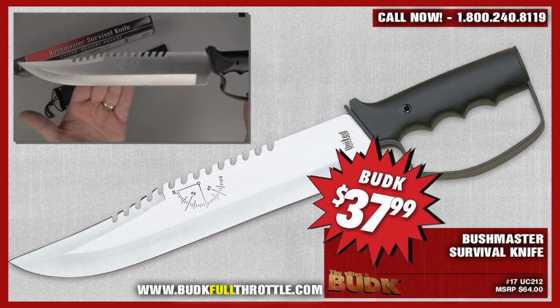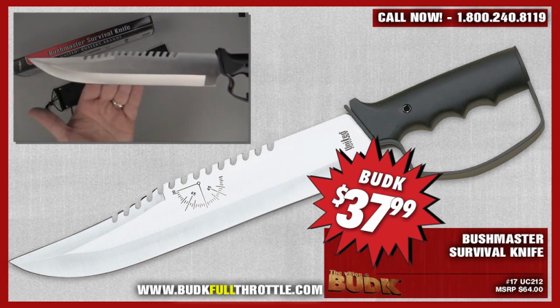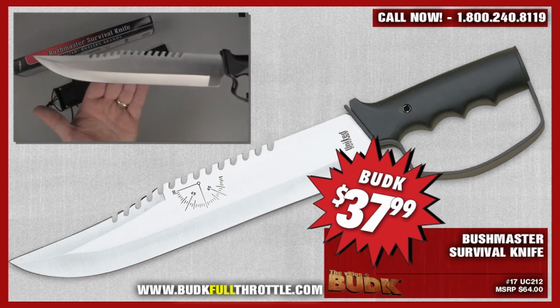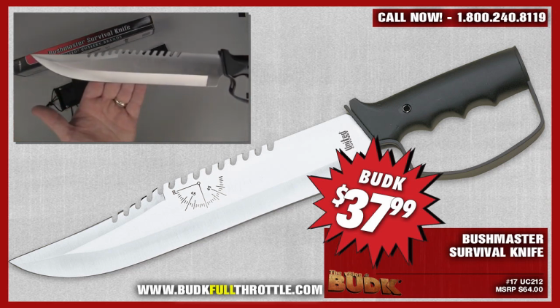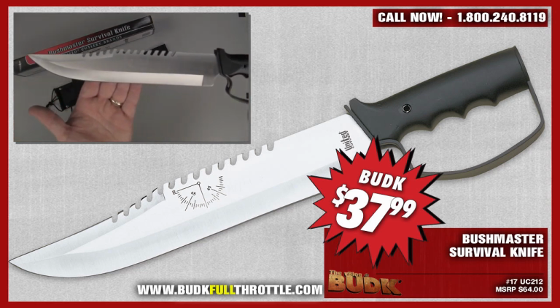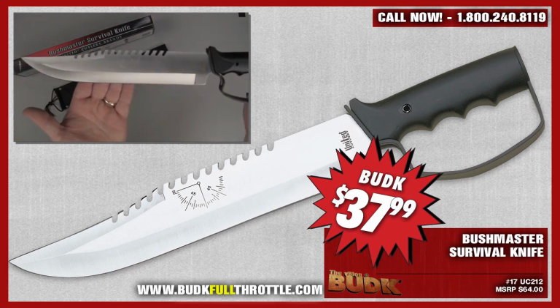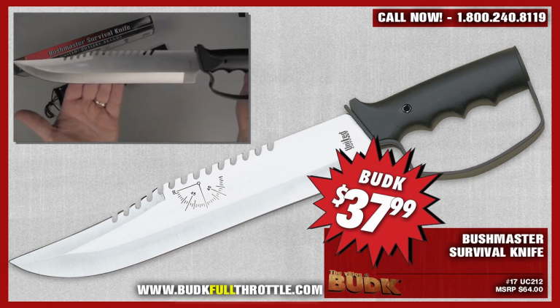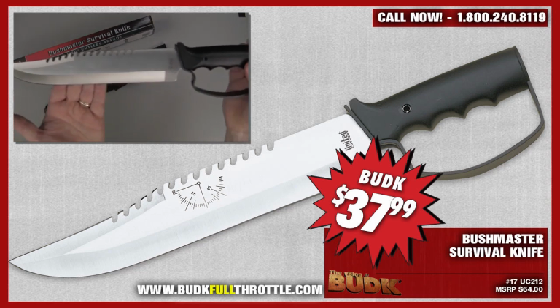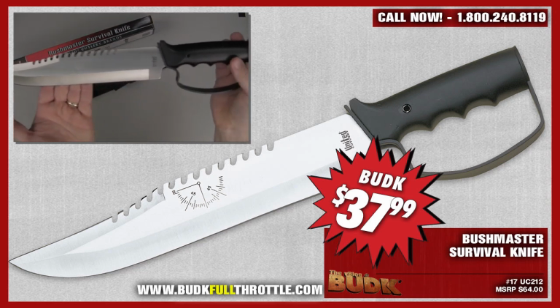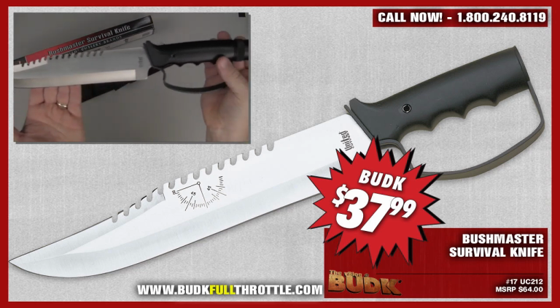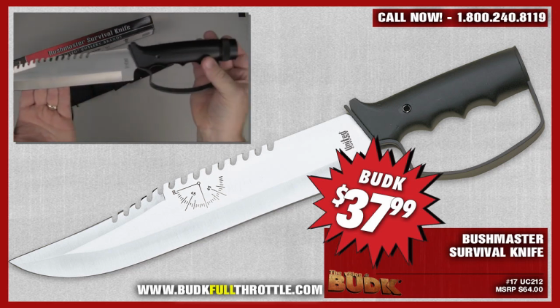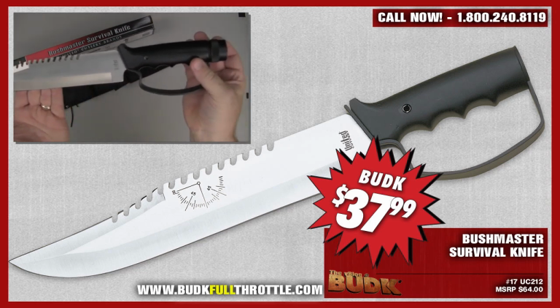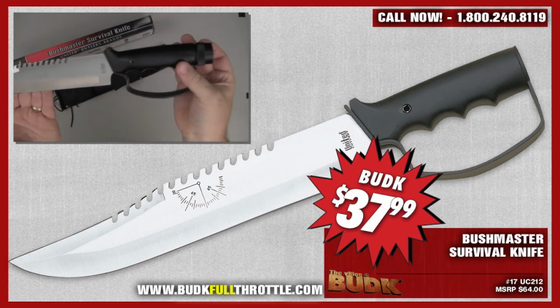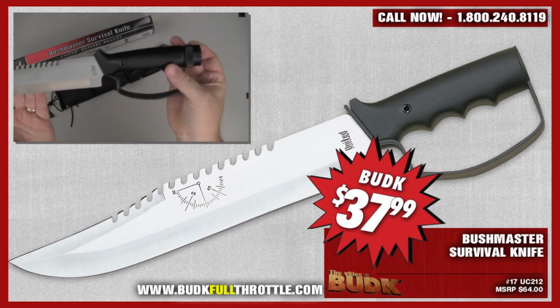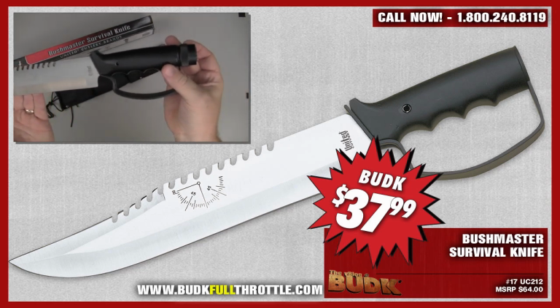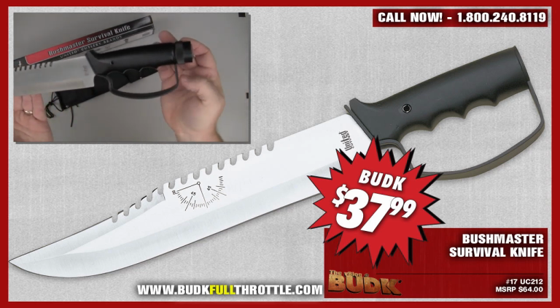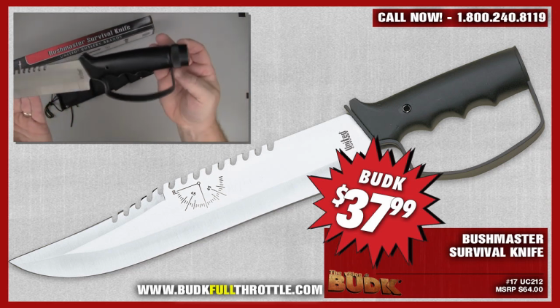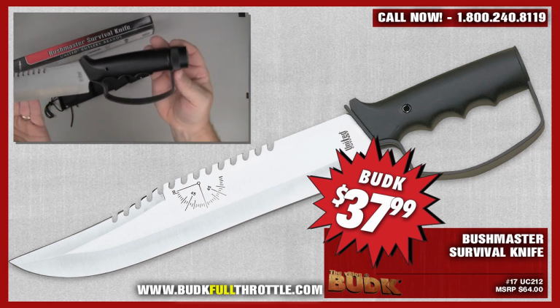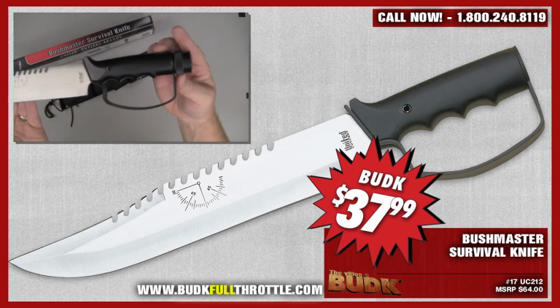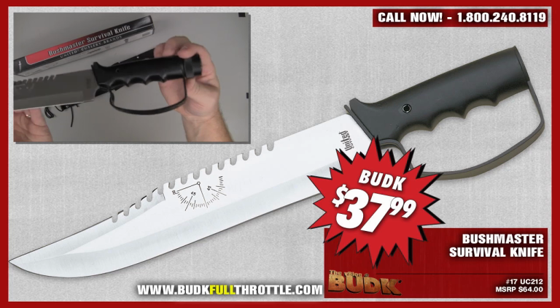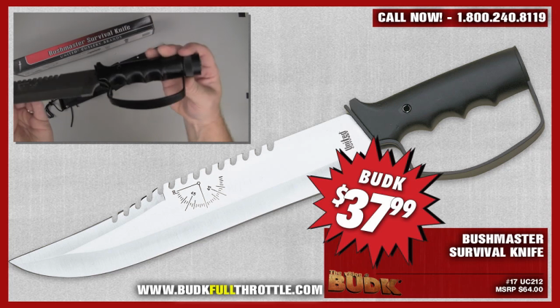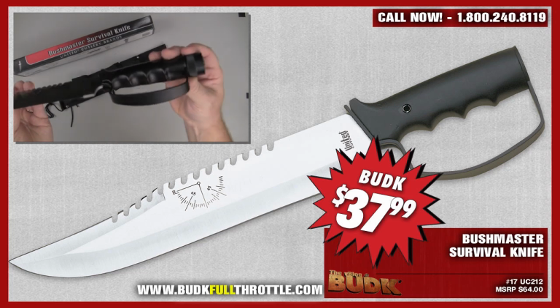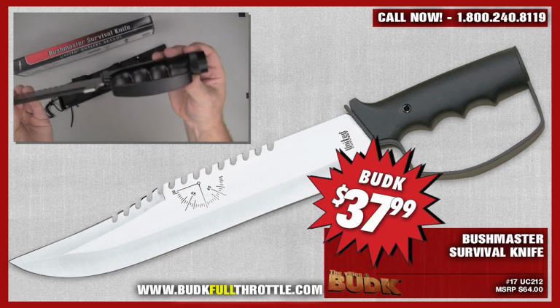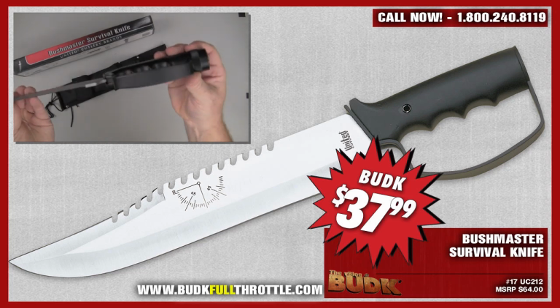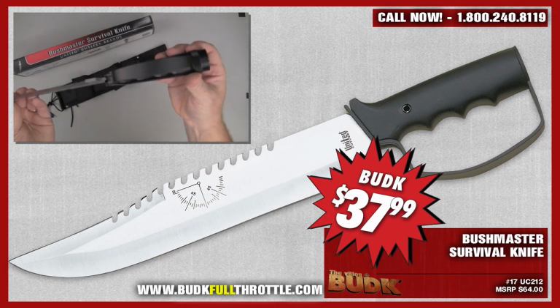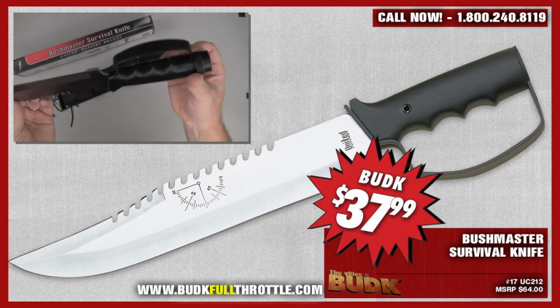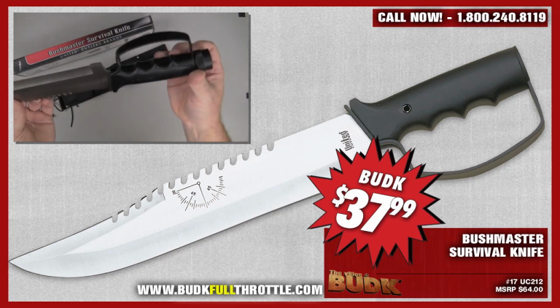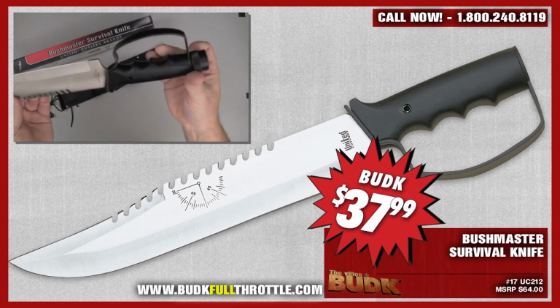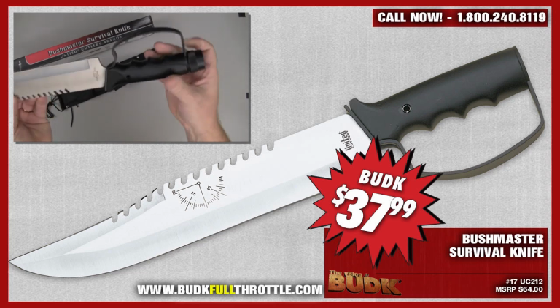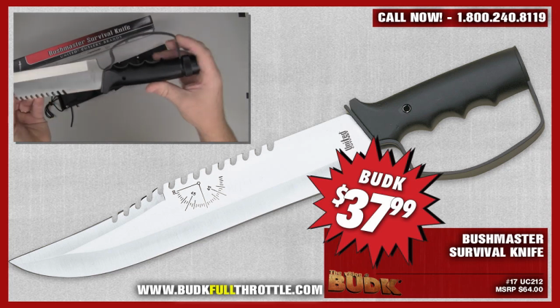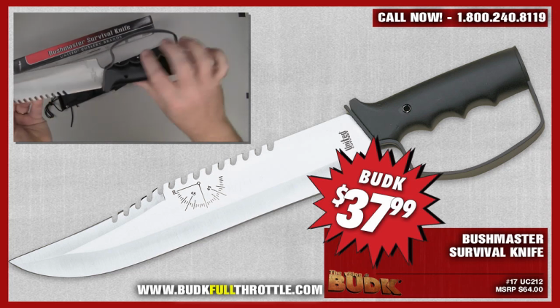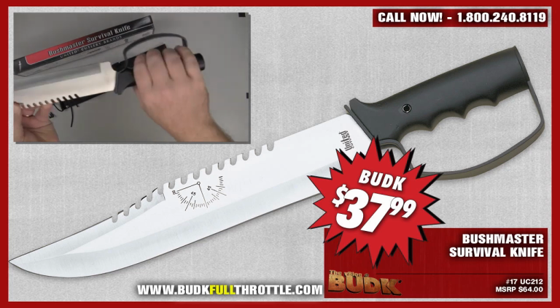The handguard stores: sewing needles, band-aids, matches, a surgical blade, magnifier, fishing hooks, line, and sinker.